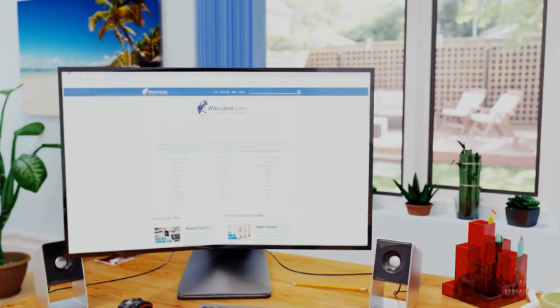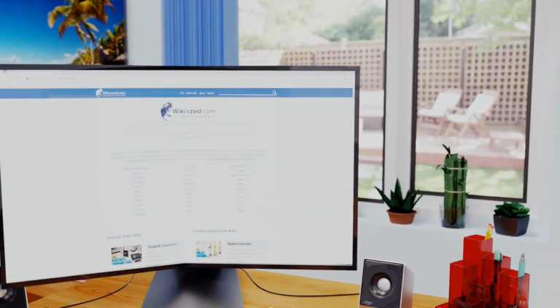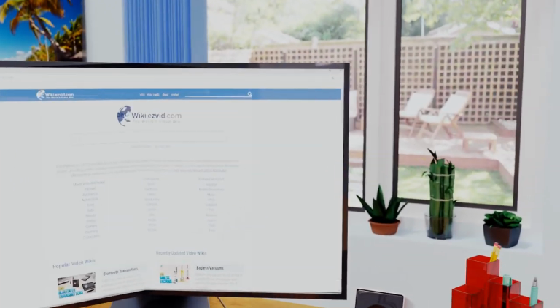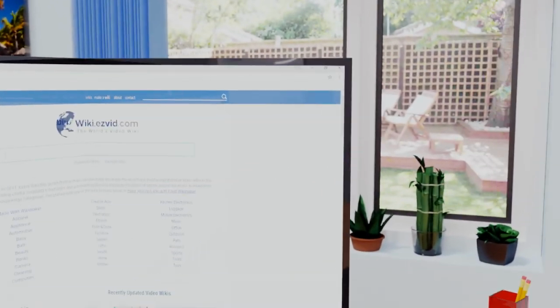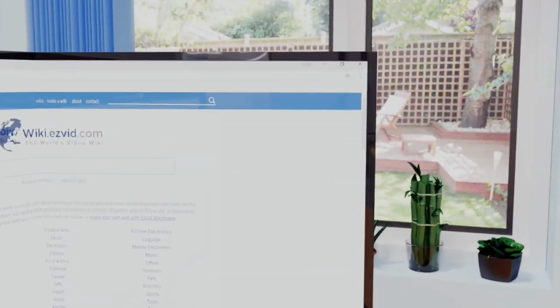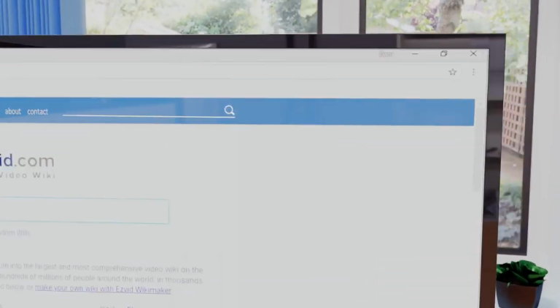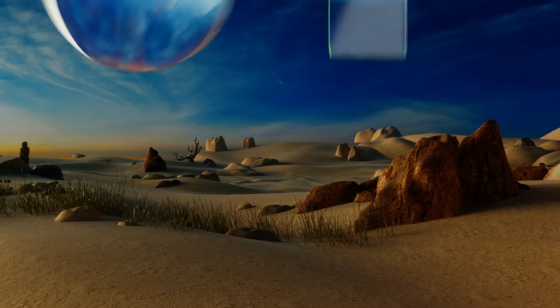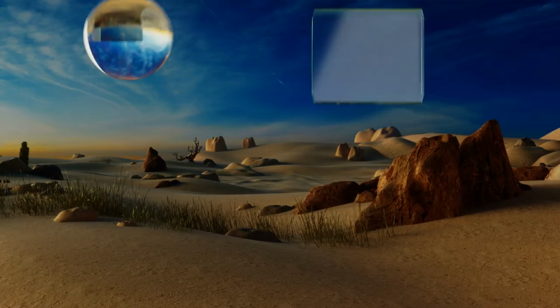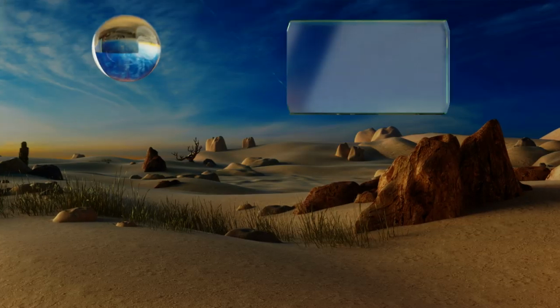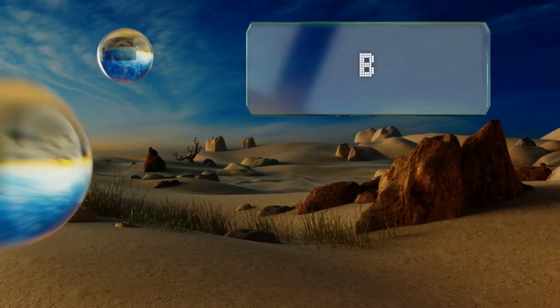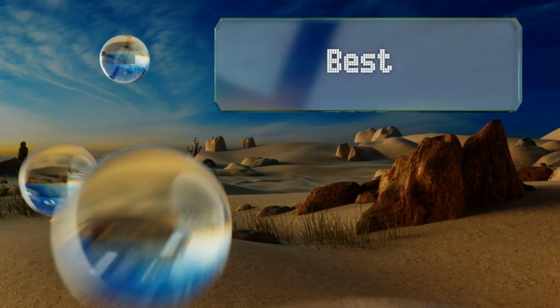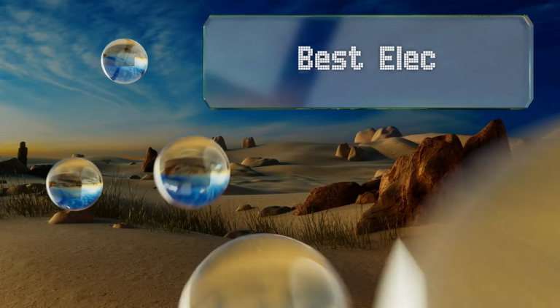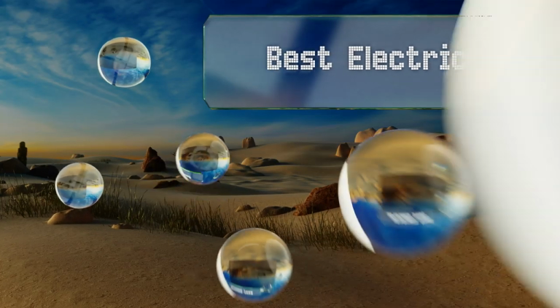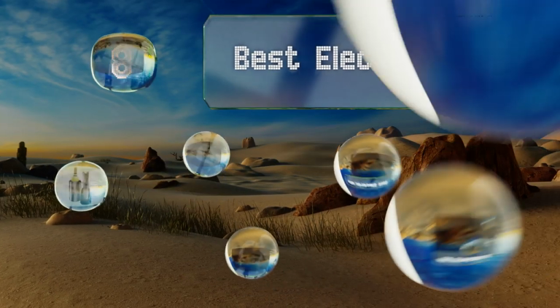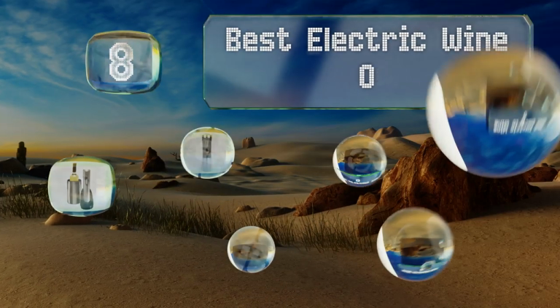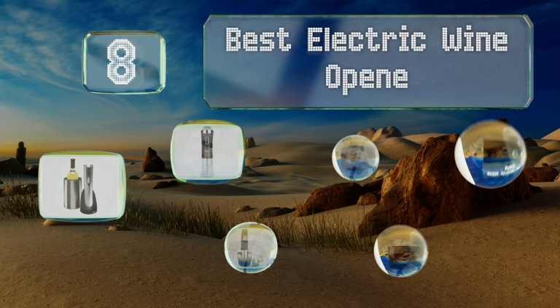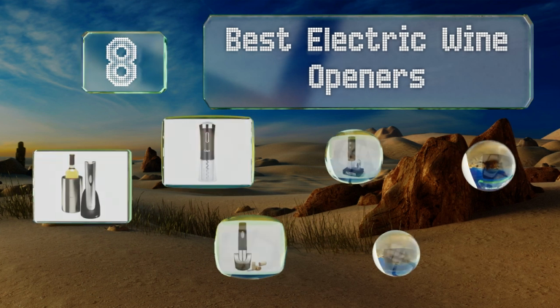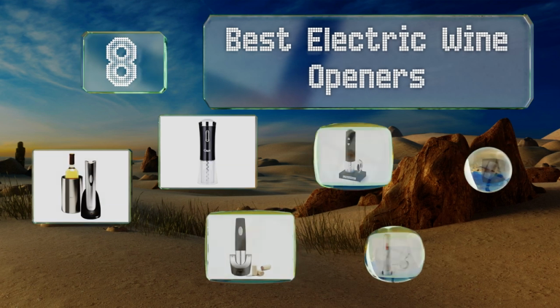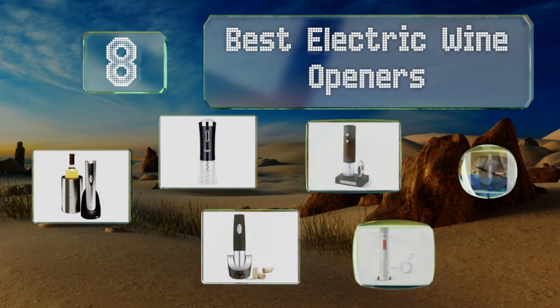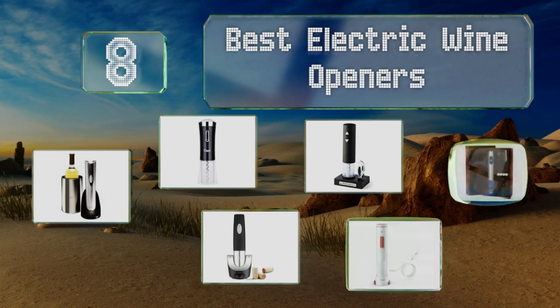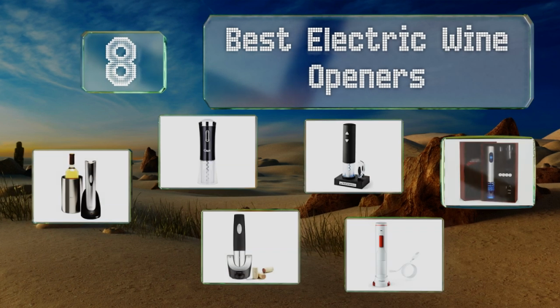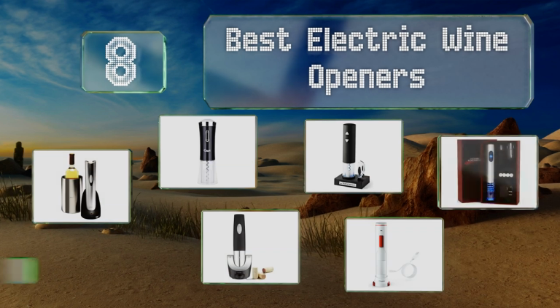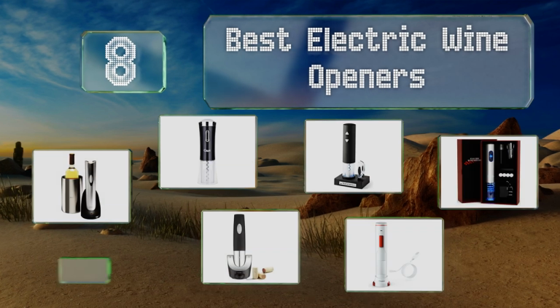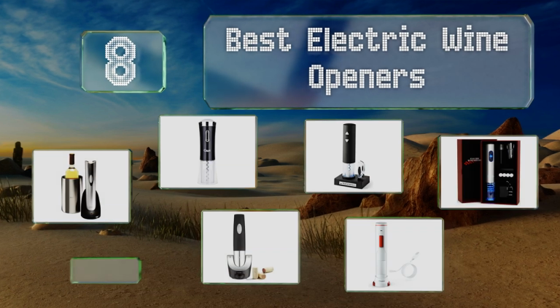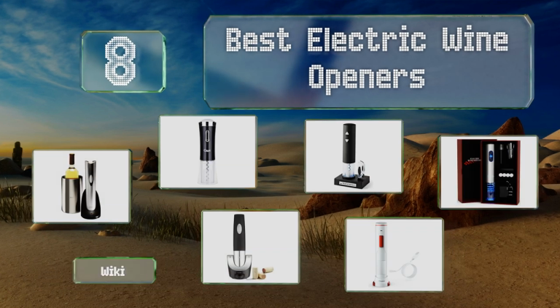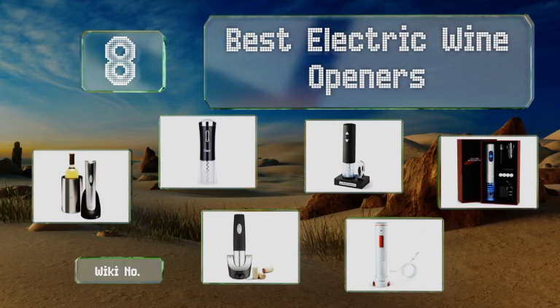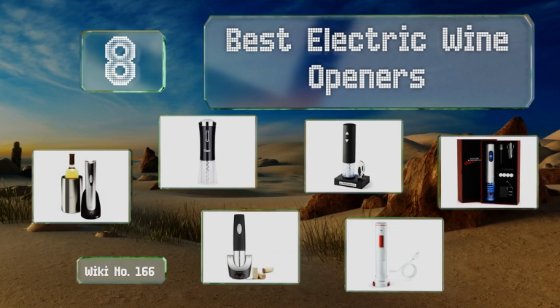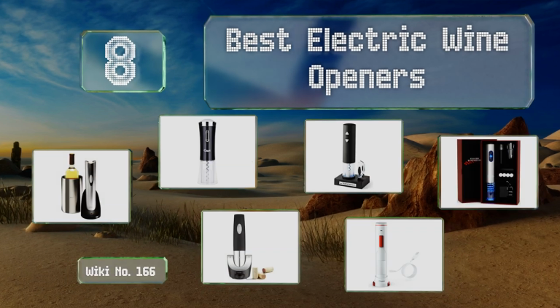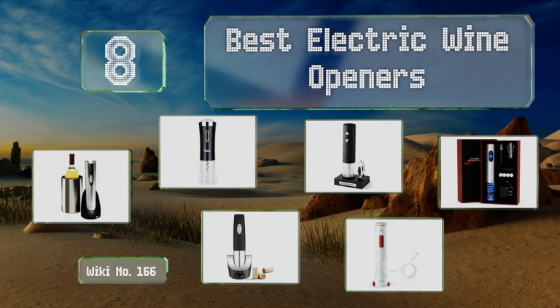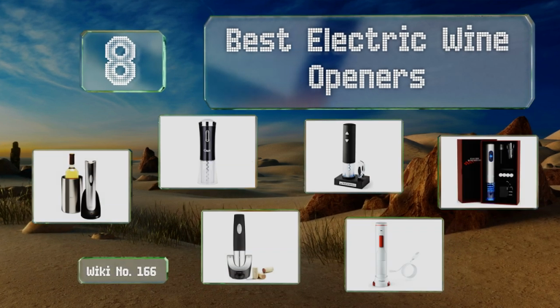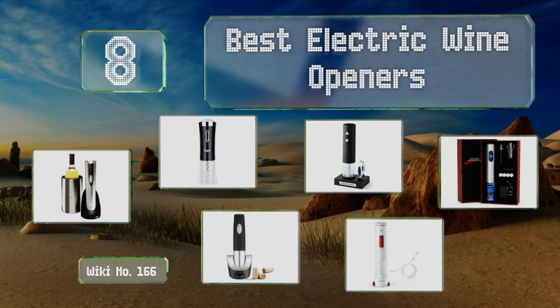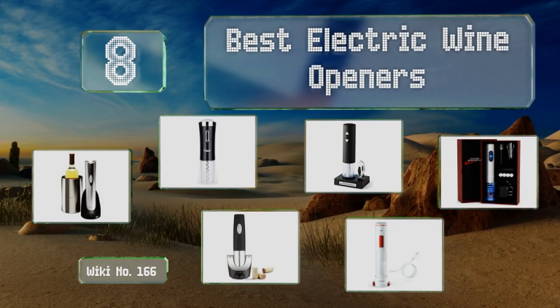EasyVid presents the eight best electric wine openers. Let's get started with the list.